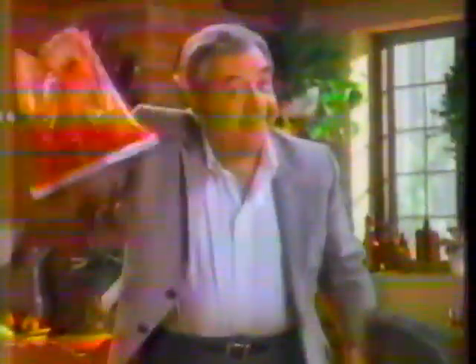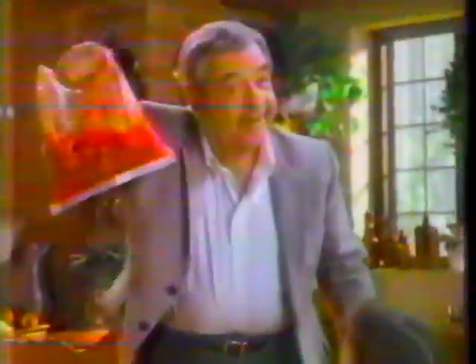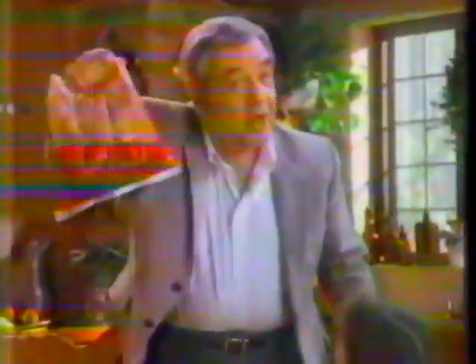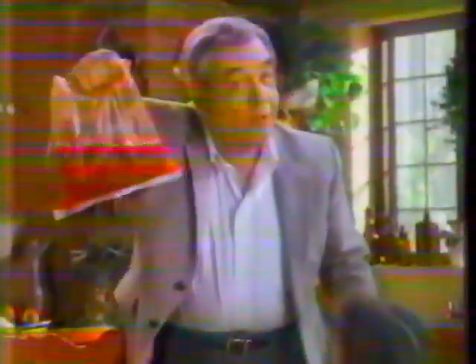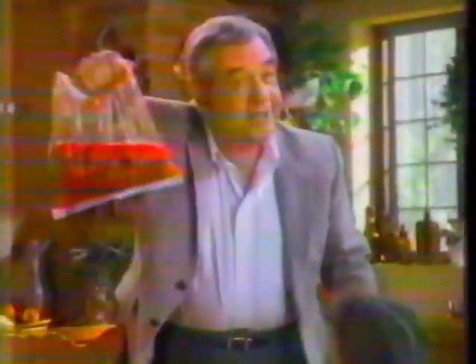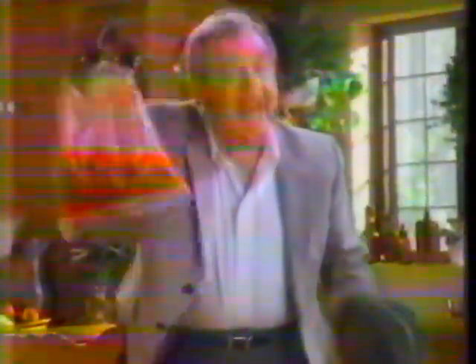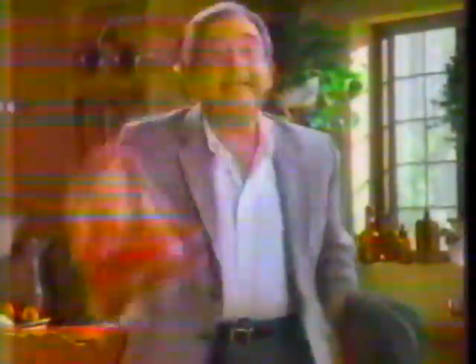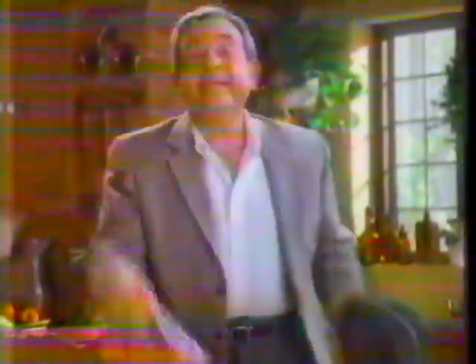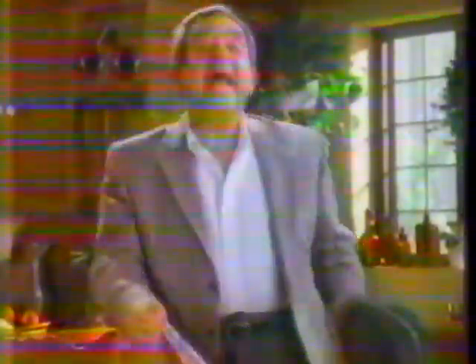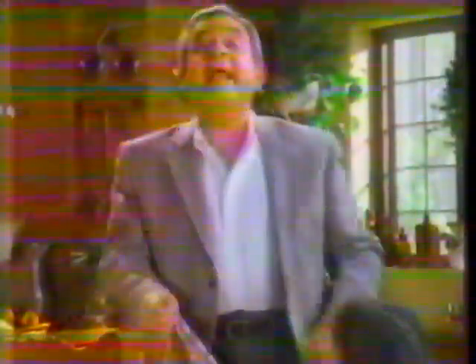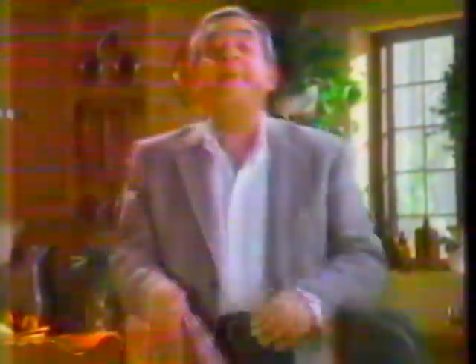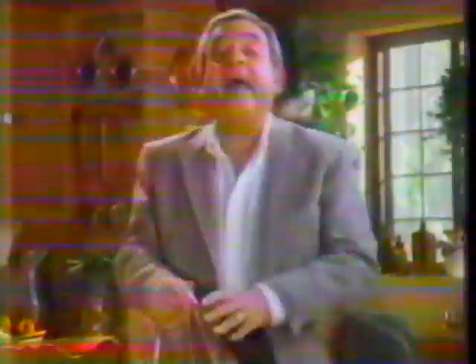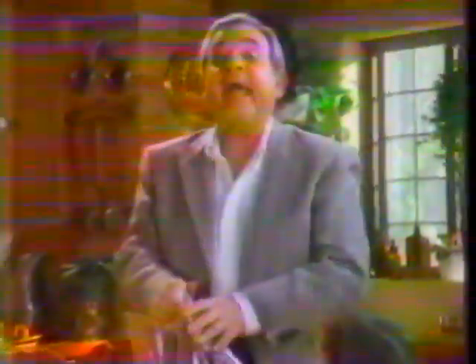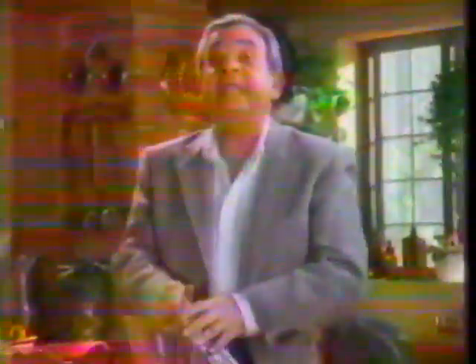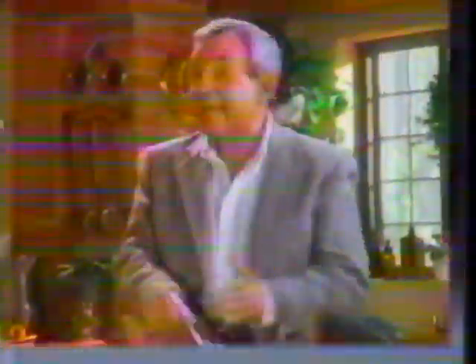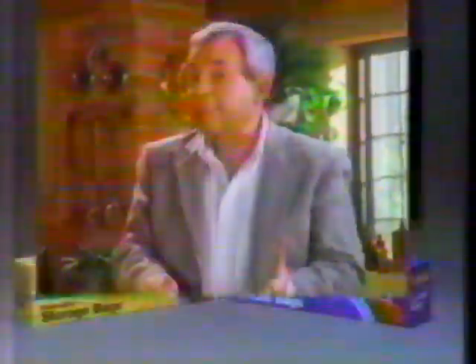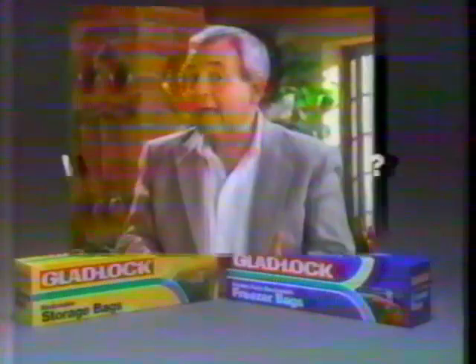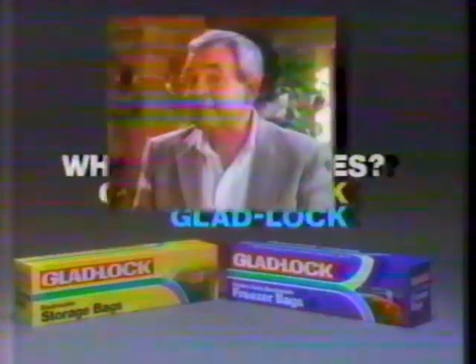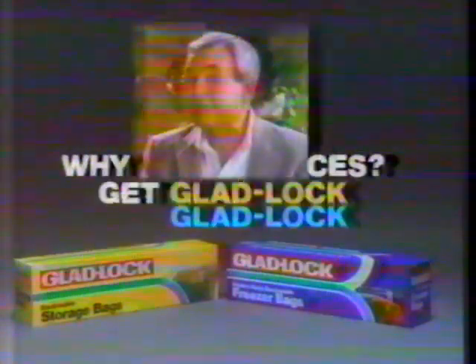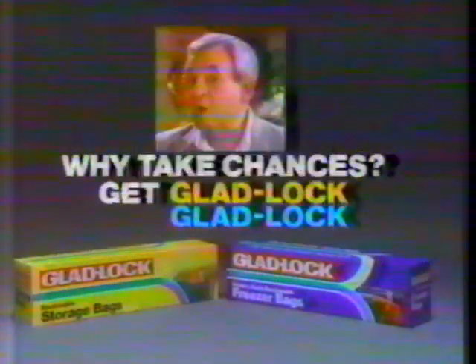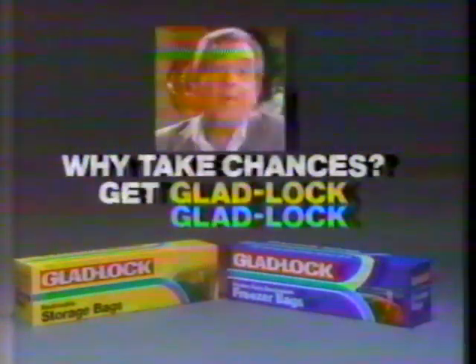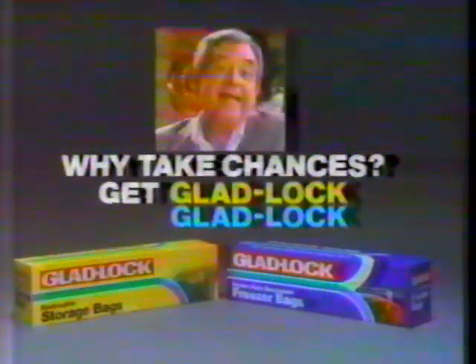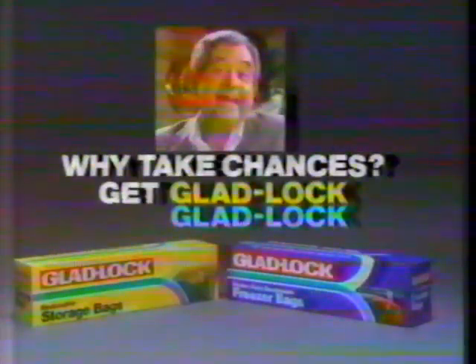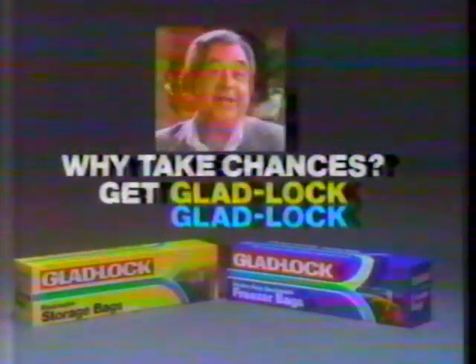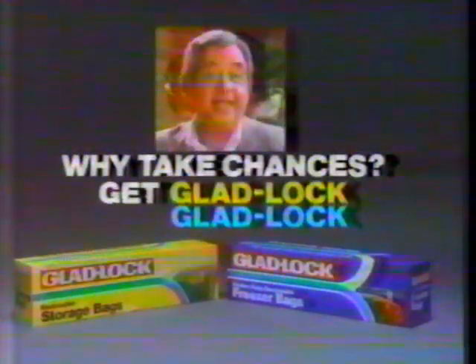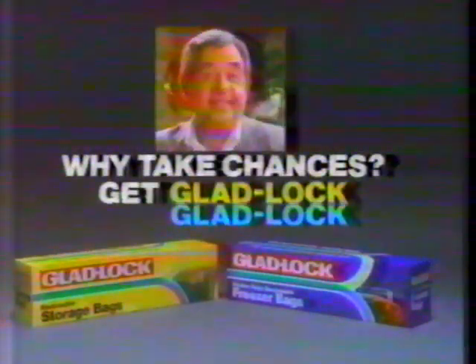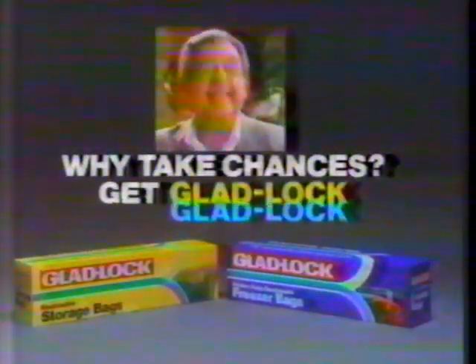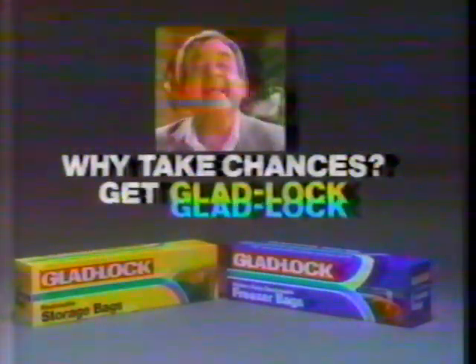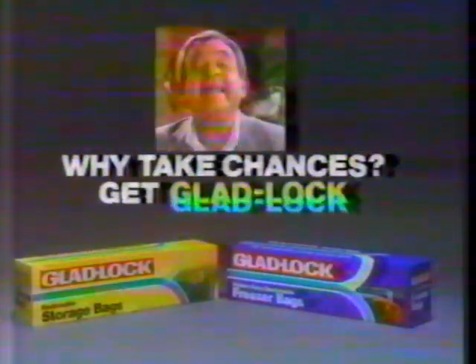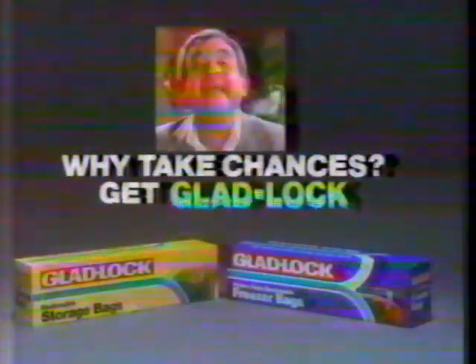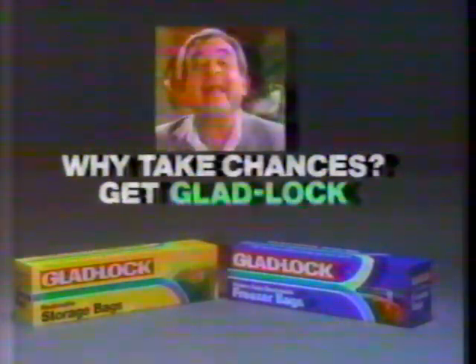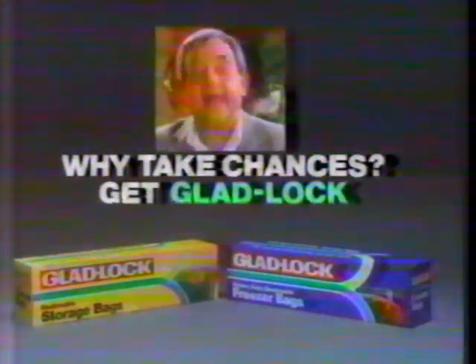Close tight. GladLock bags. It's Bosley's law. Why take chances? Get GladLock.